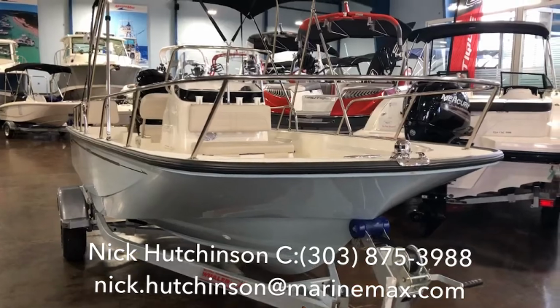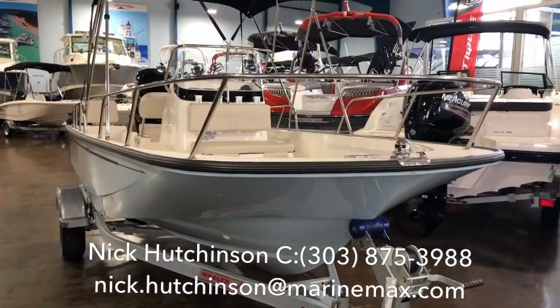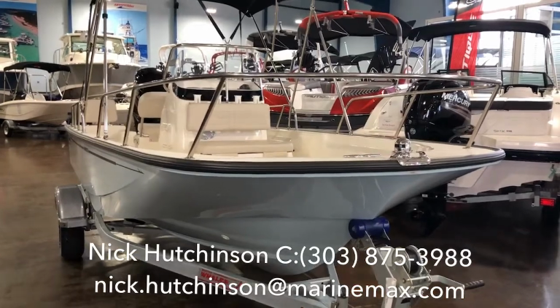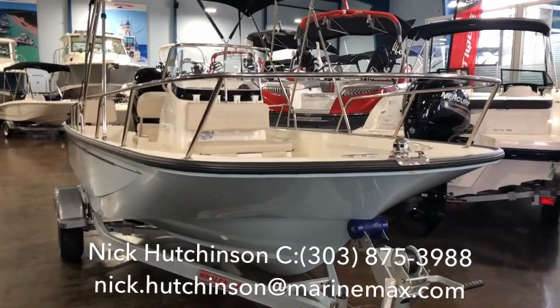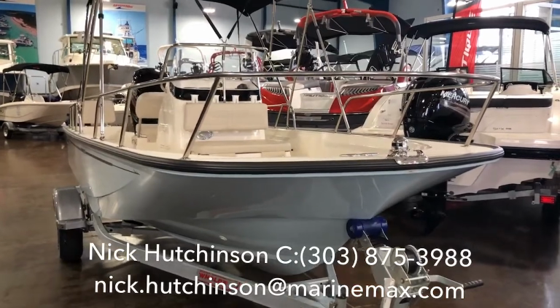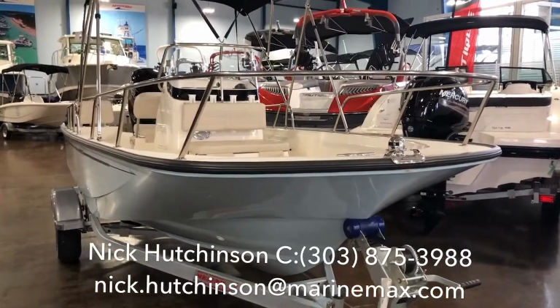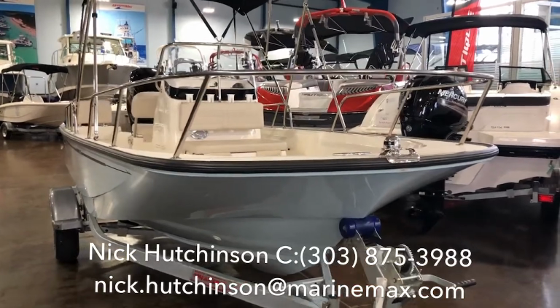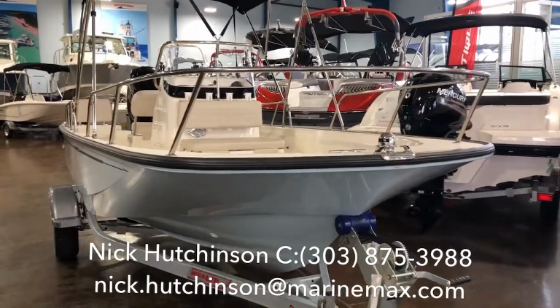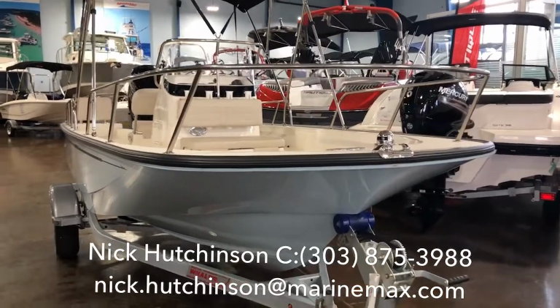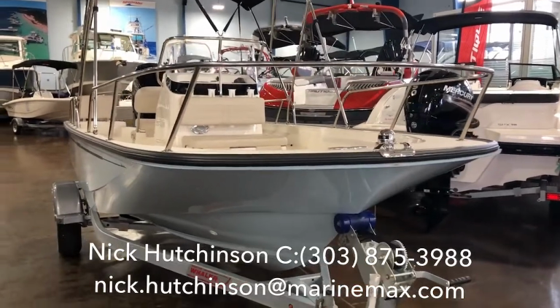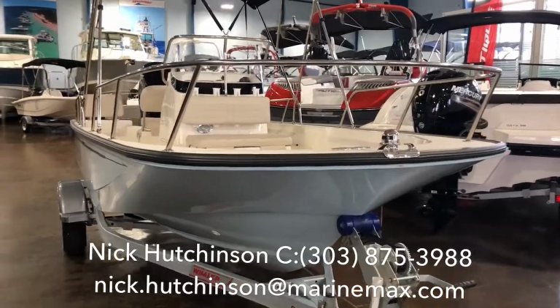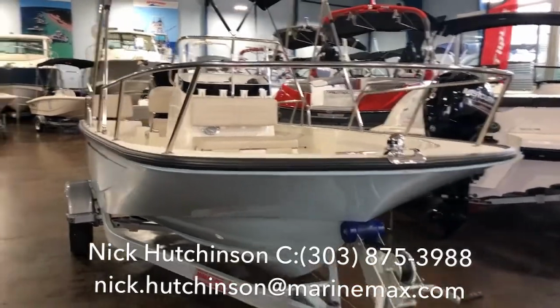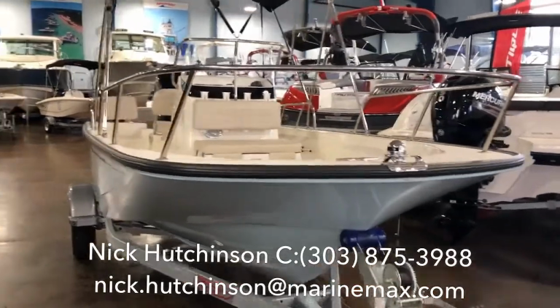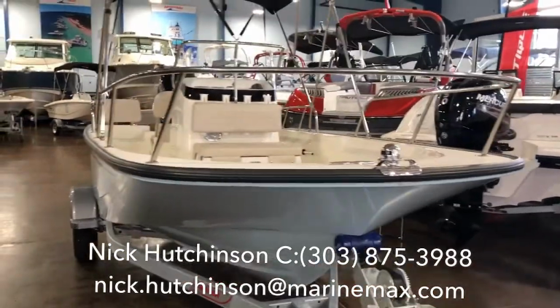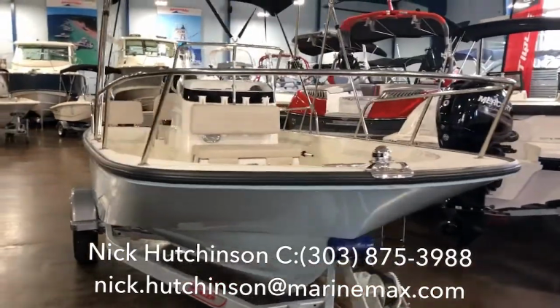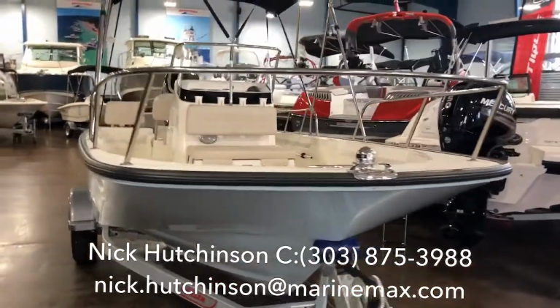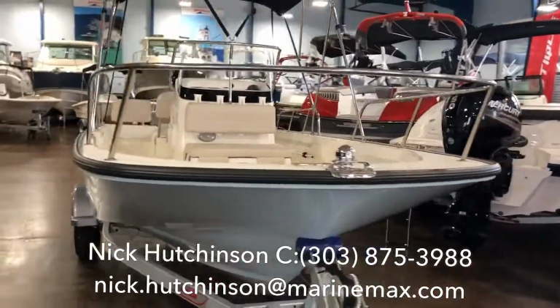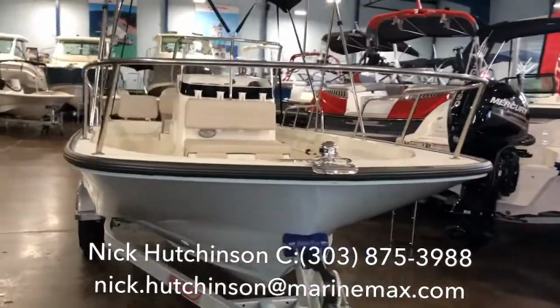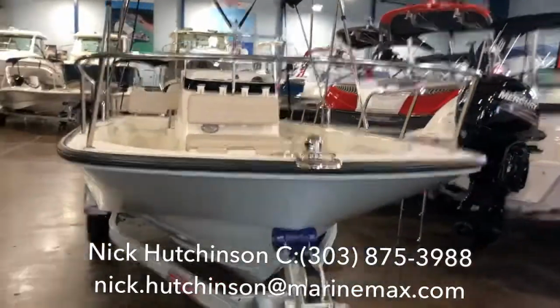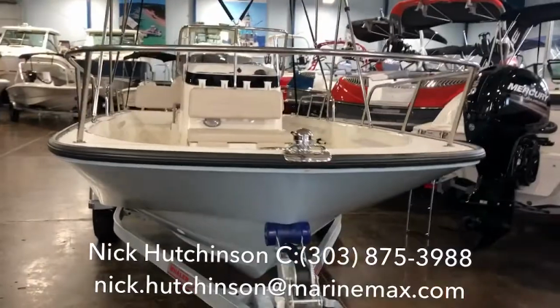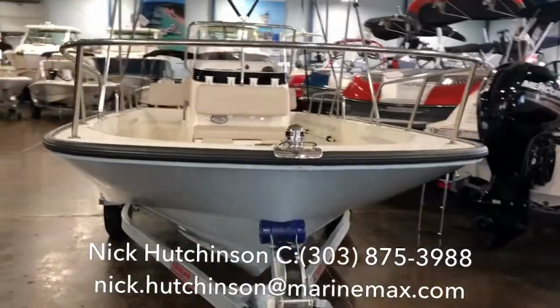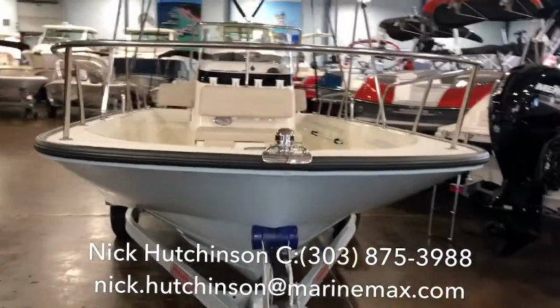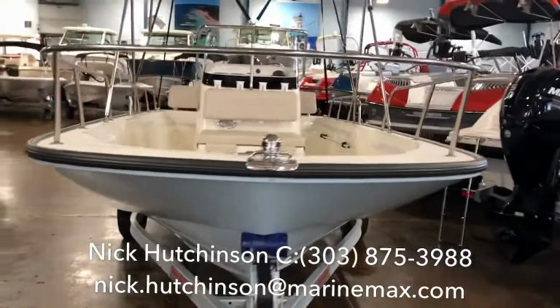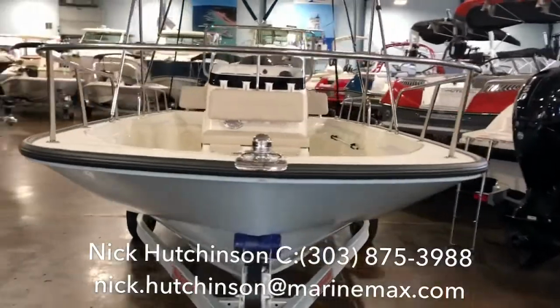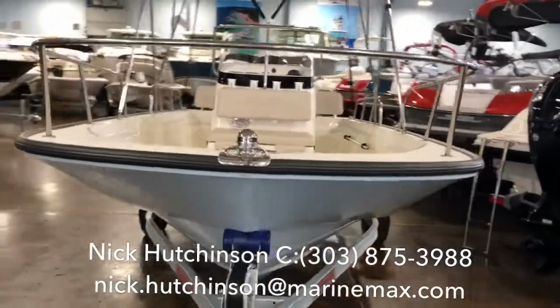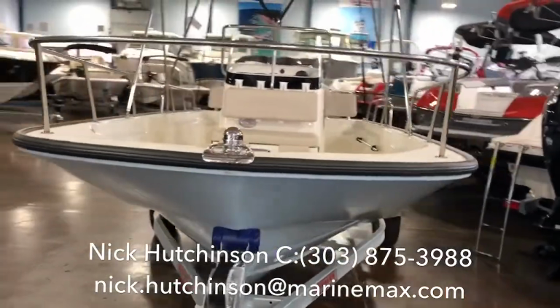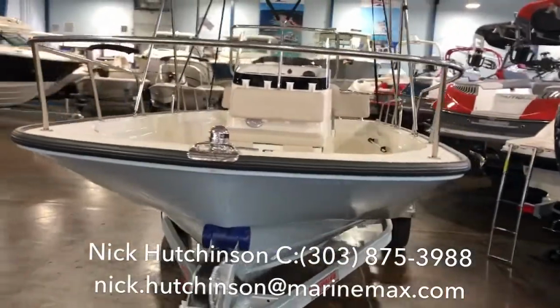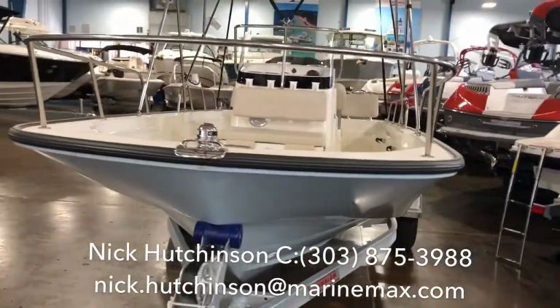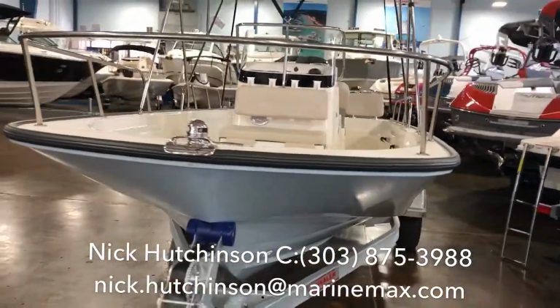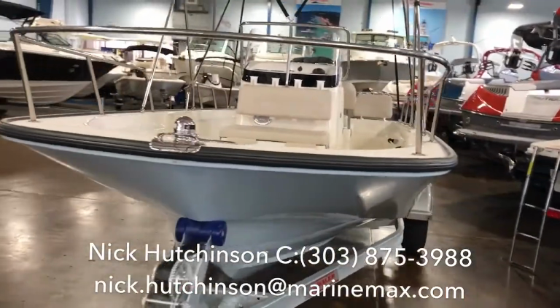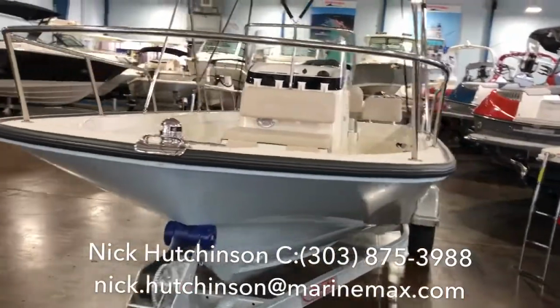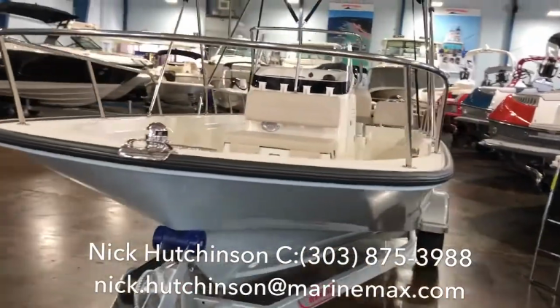Hey guys, Nick Hutchinson with MarineMax Clearwater here. Today I've got the 2019 Boston Whaler Montauk 170.